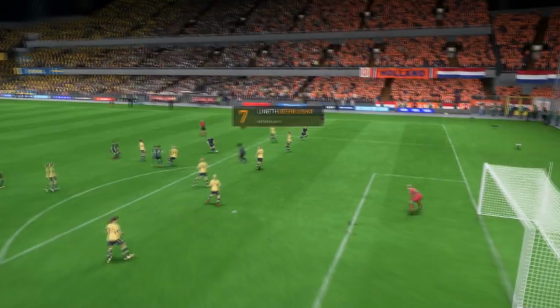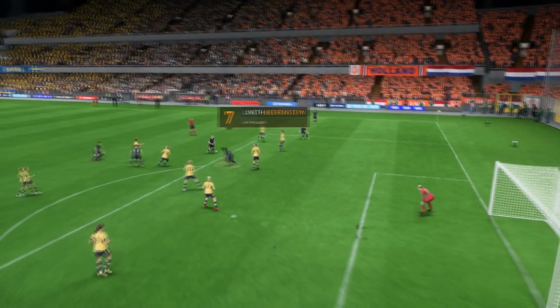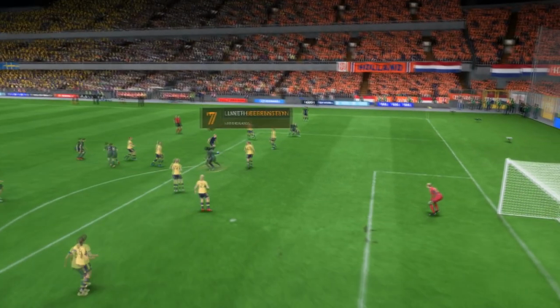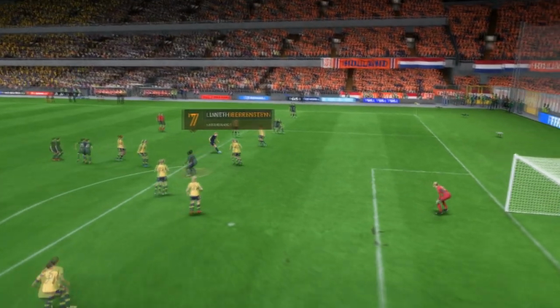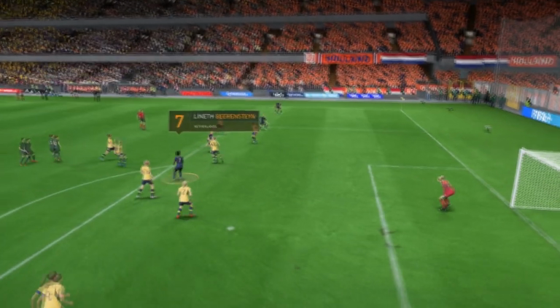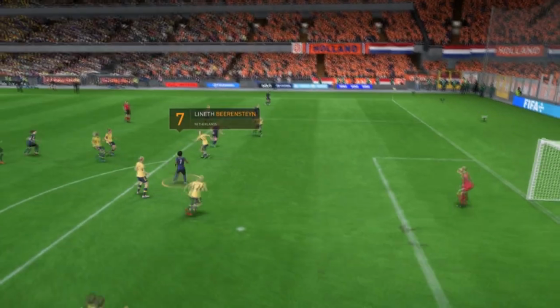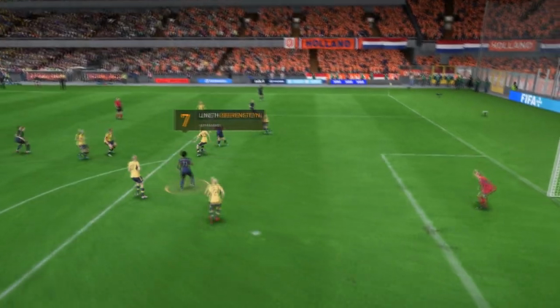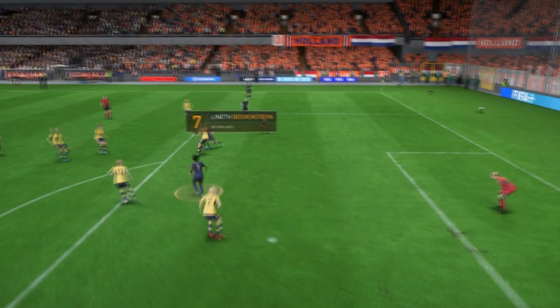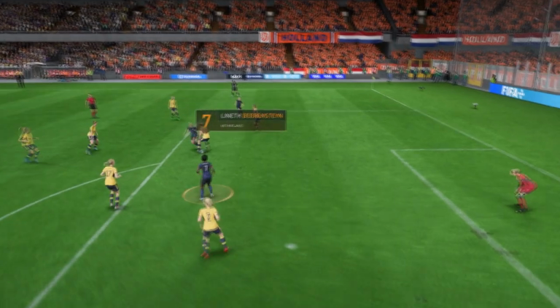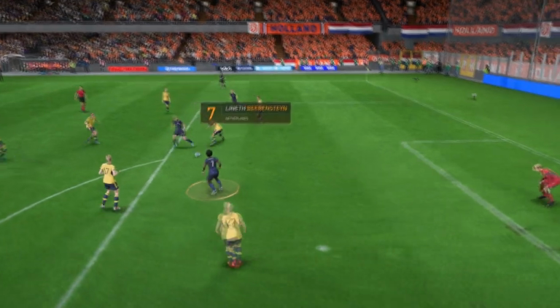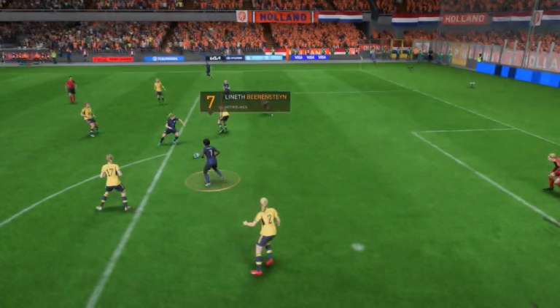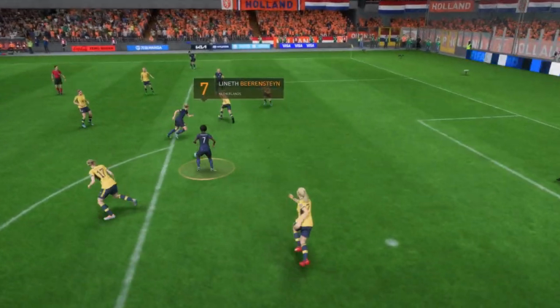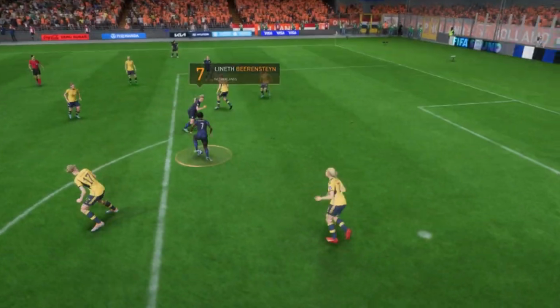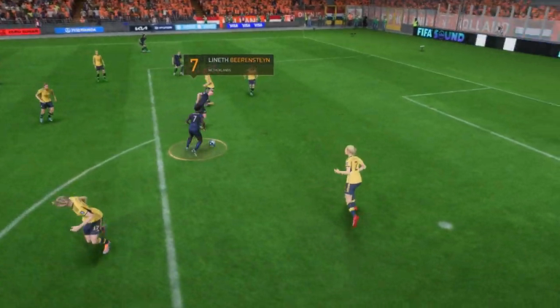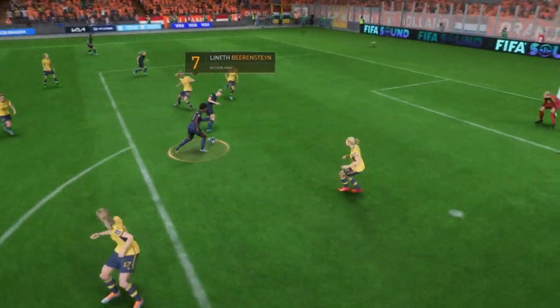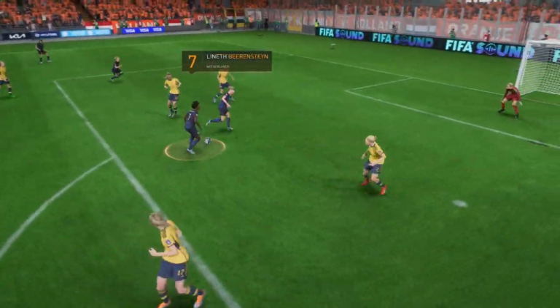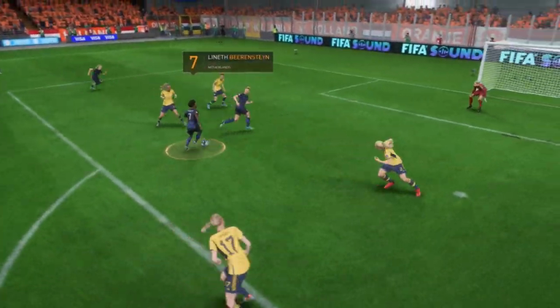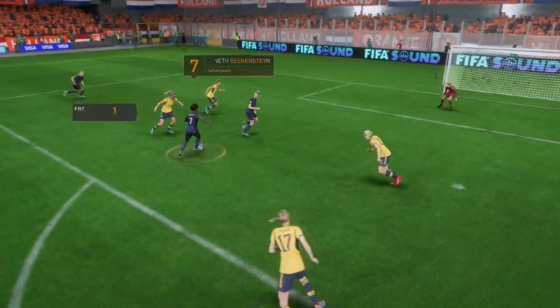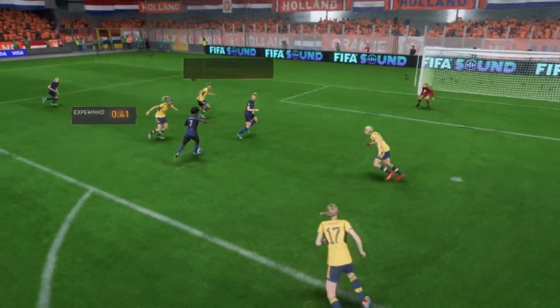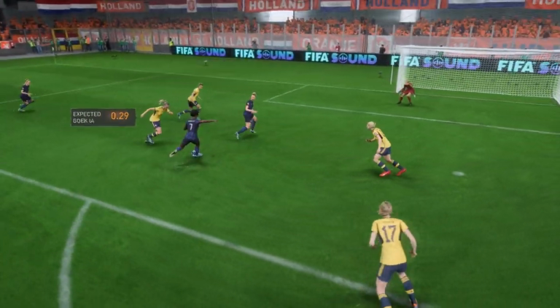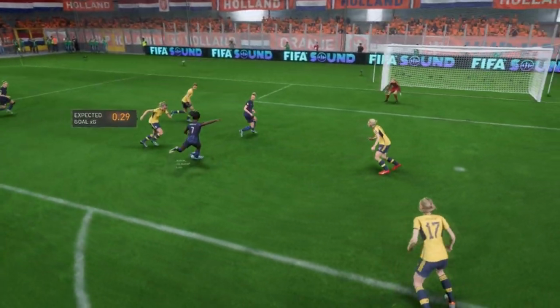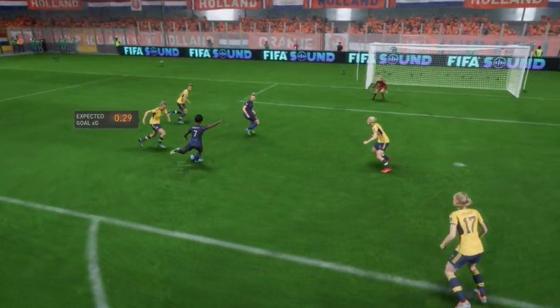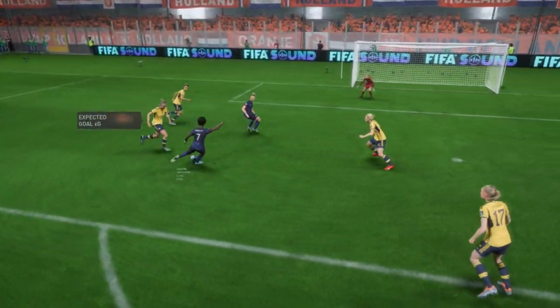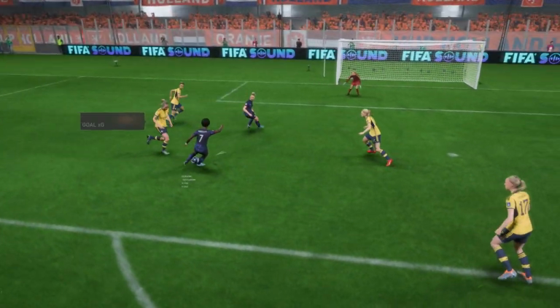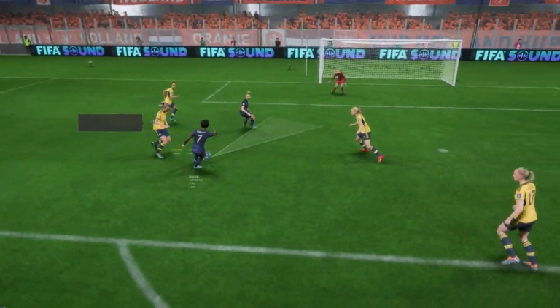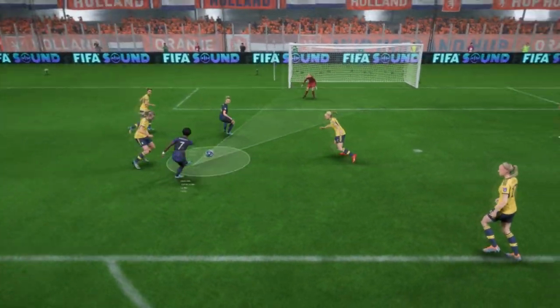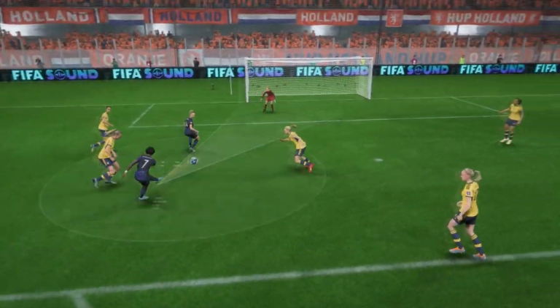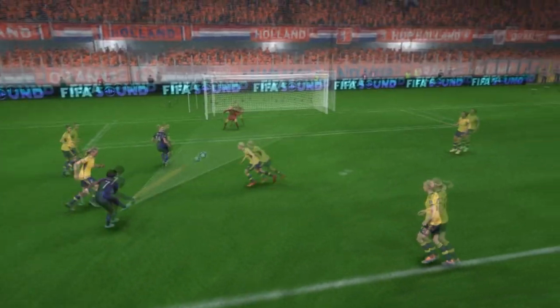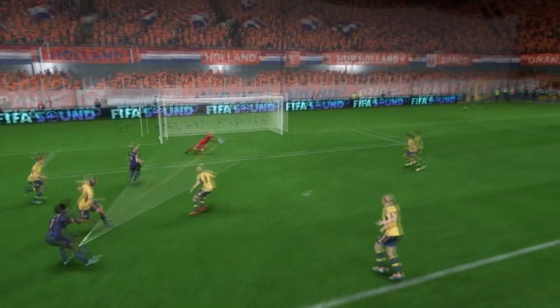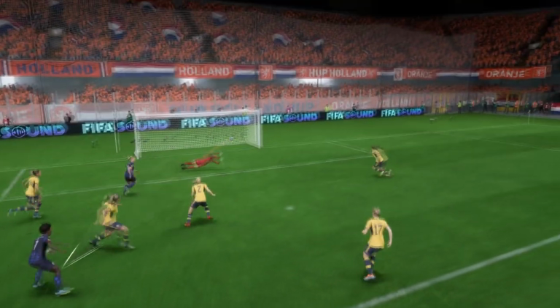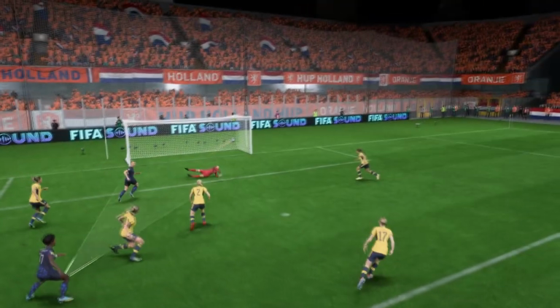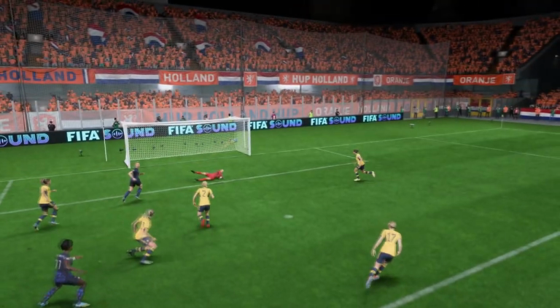Here you can see it again. Good run, great strength, and a composed finish under pressure. That's a top-class goal.